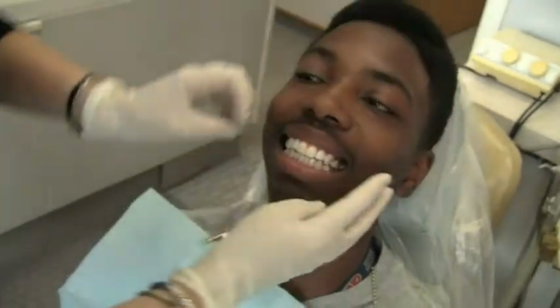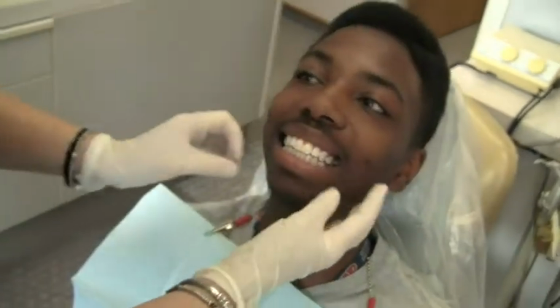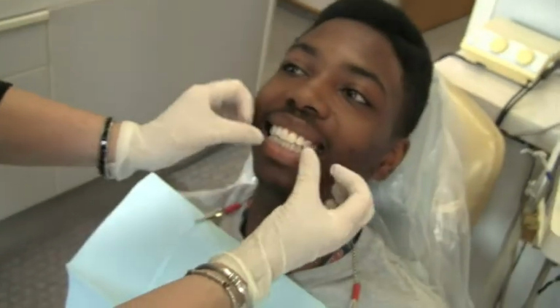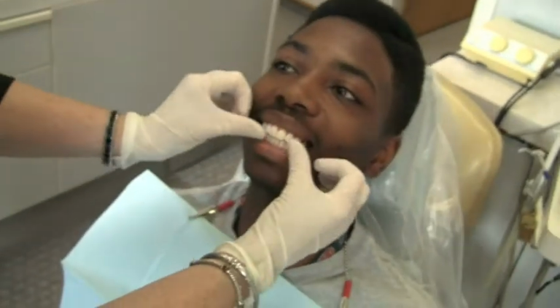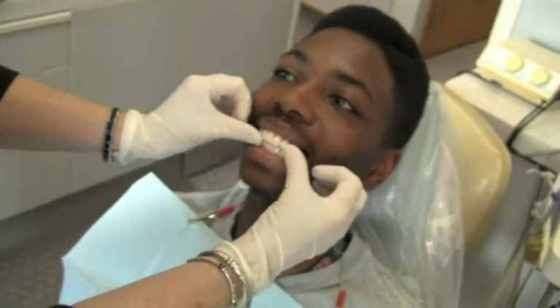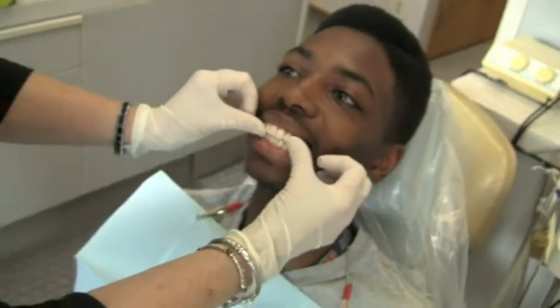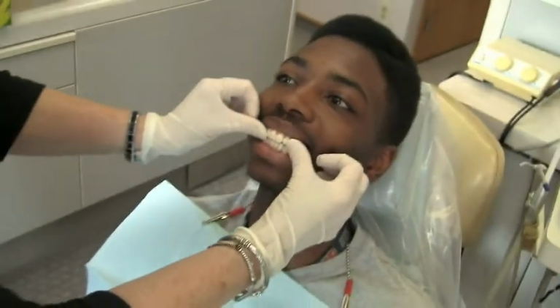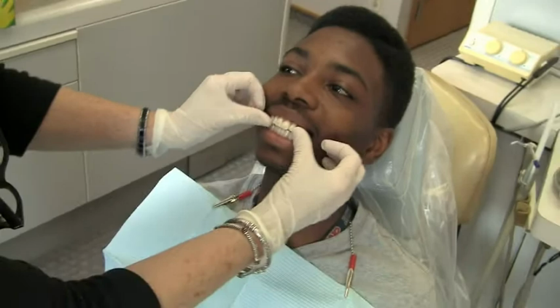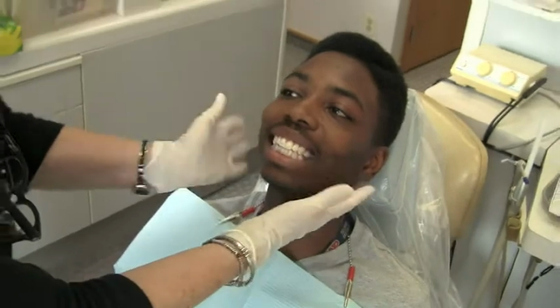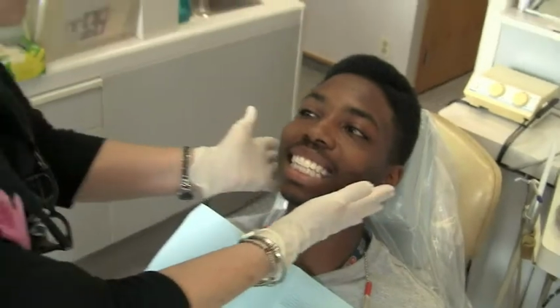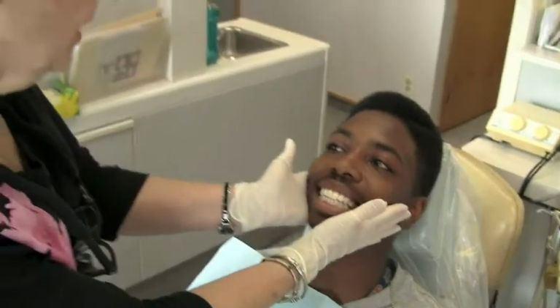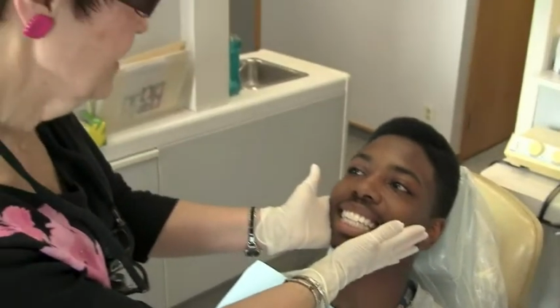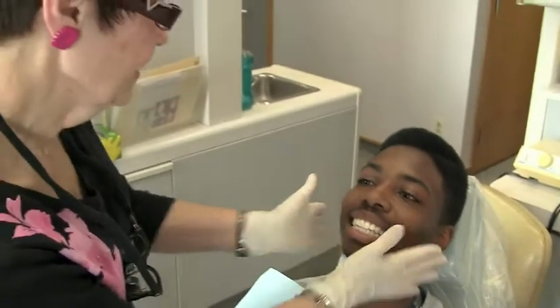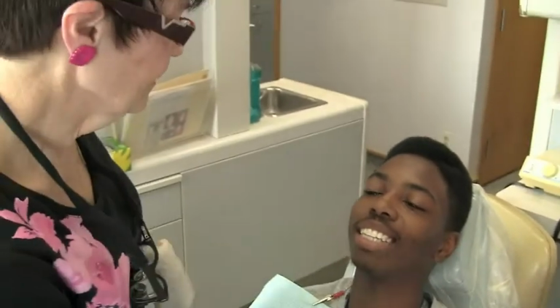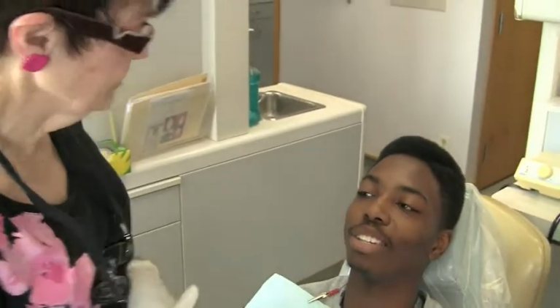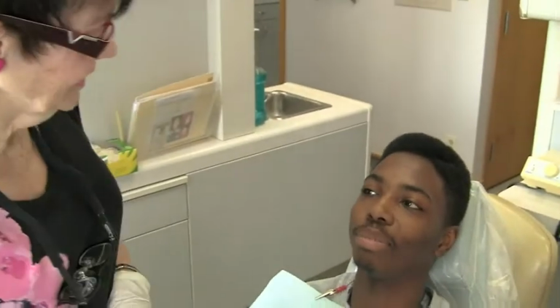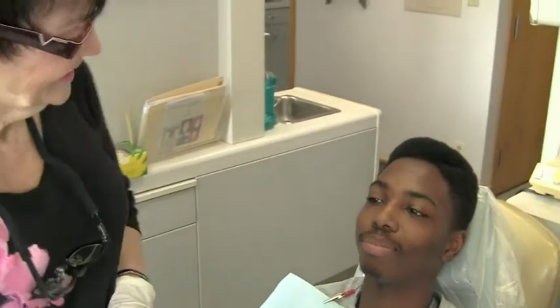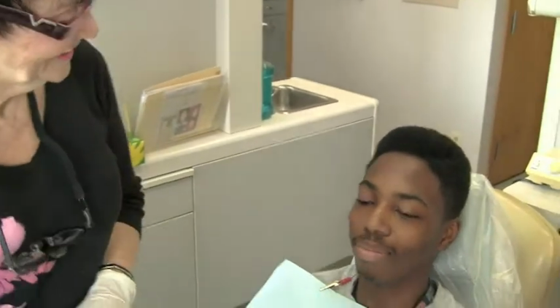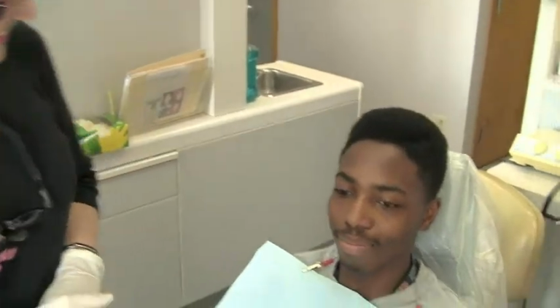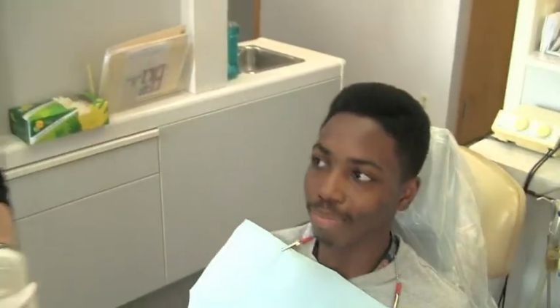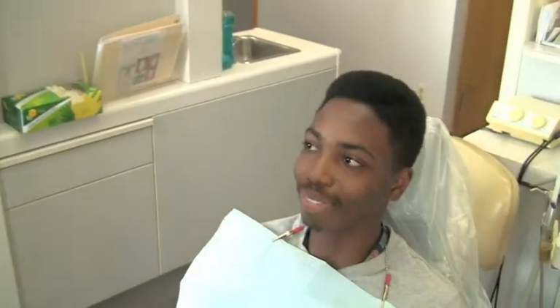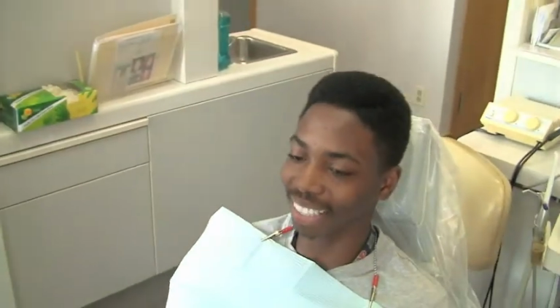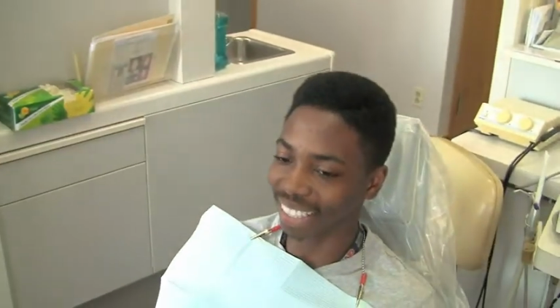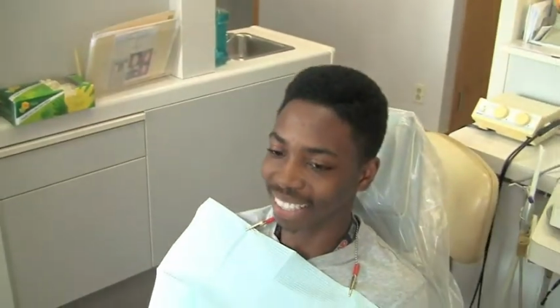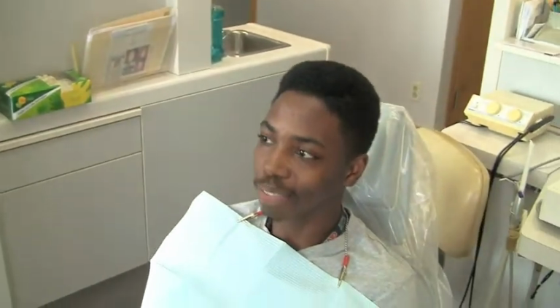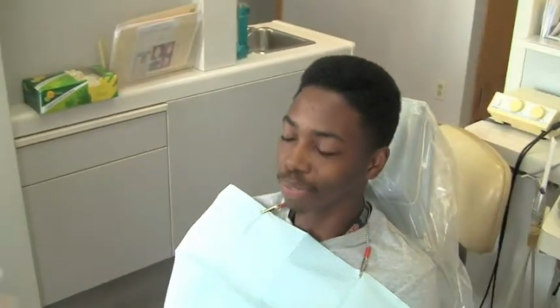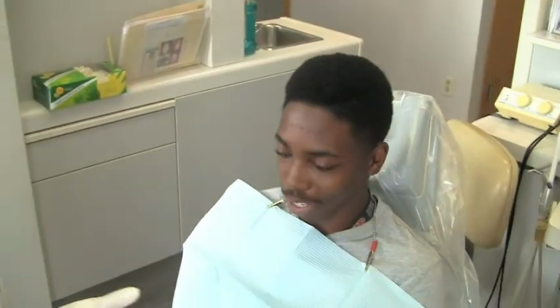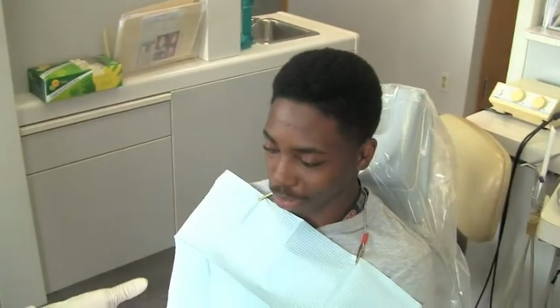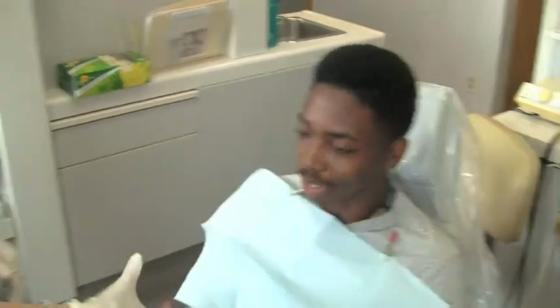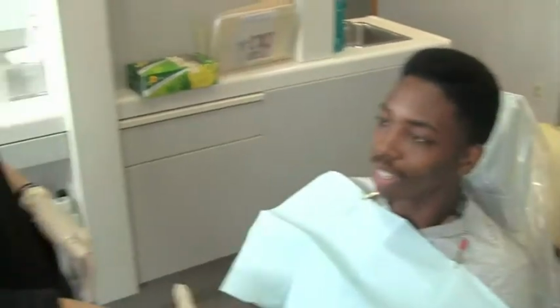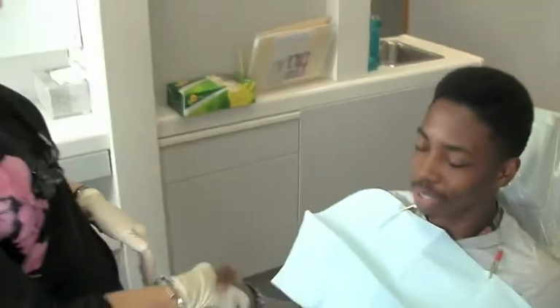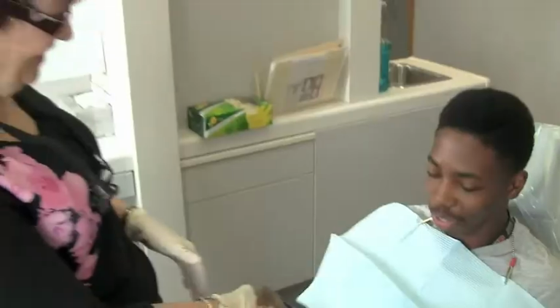All right. You're looking great. Thank you. All right. You're set. Thank you. Have a great day. You too.